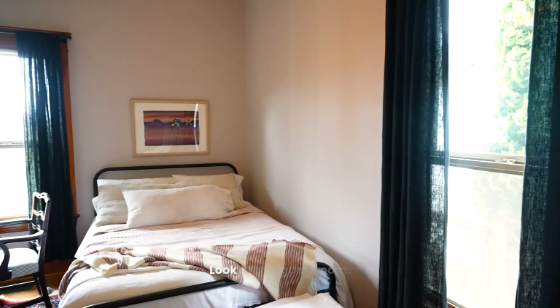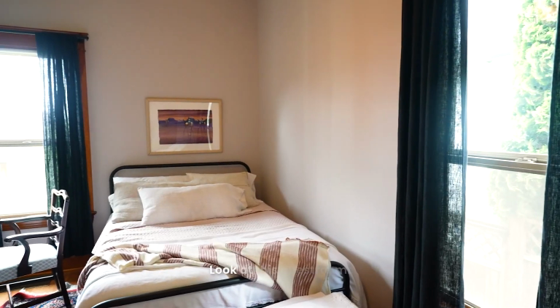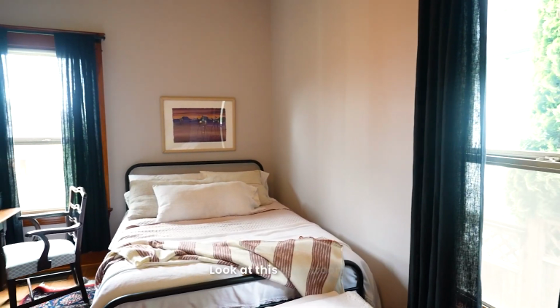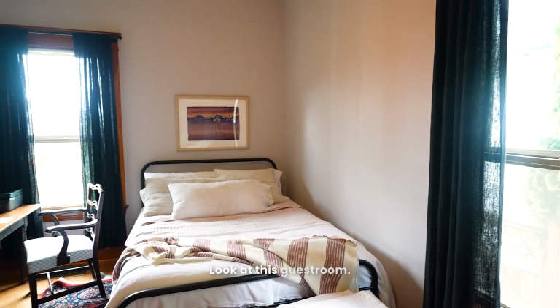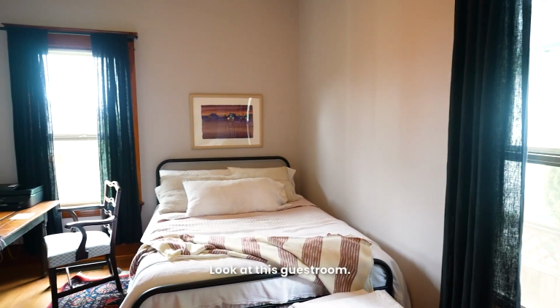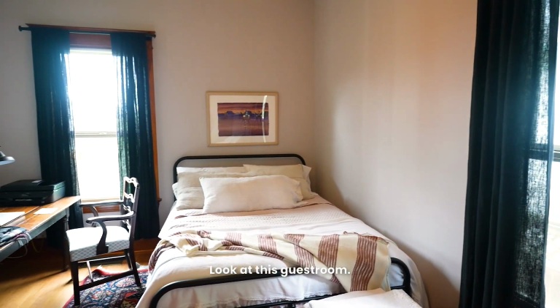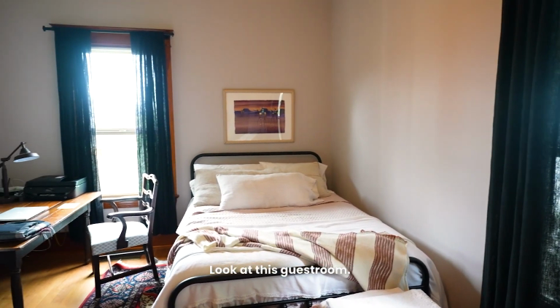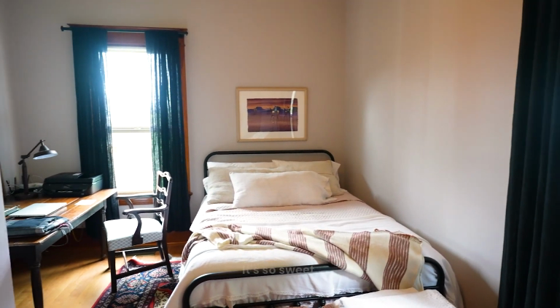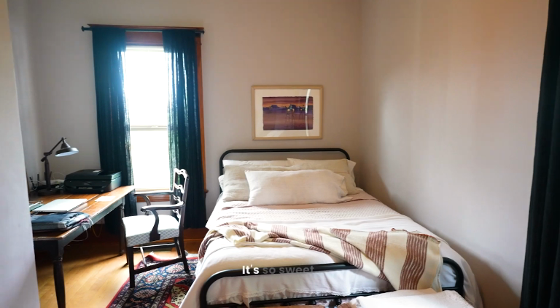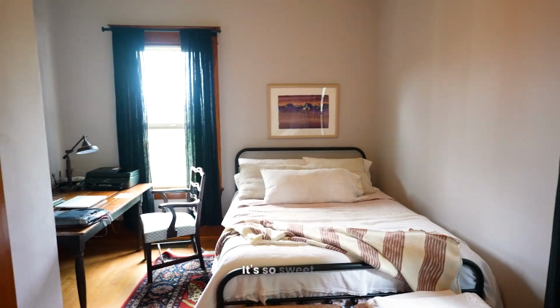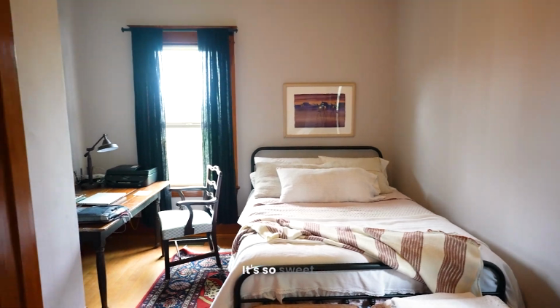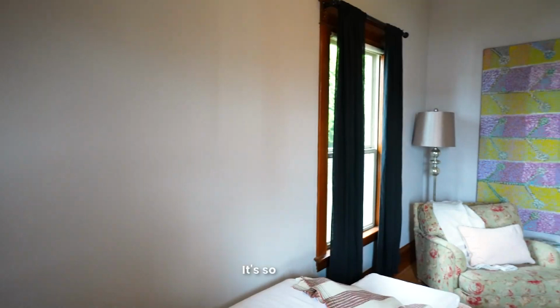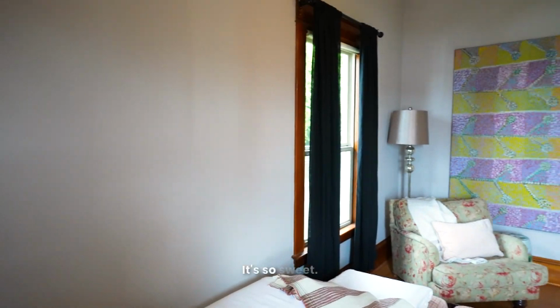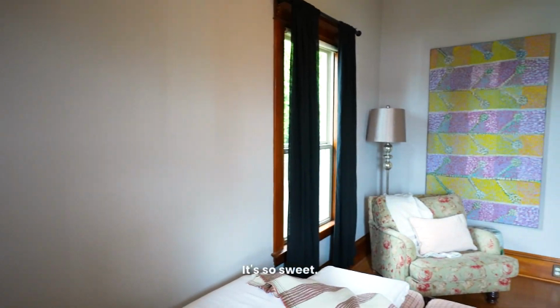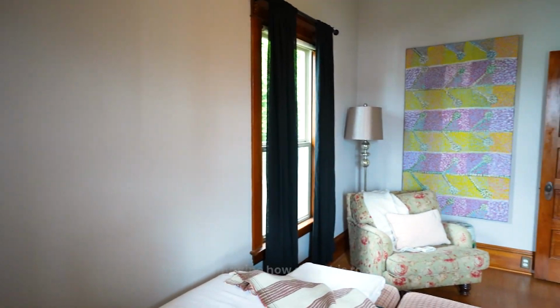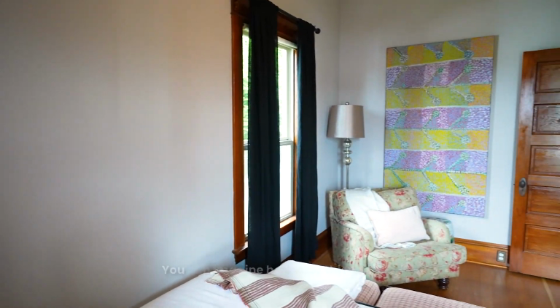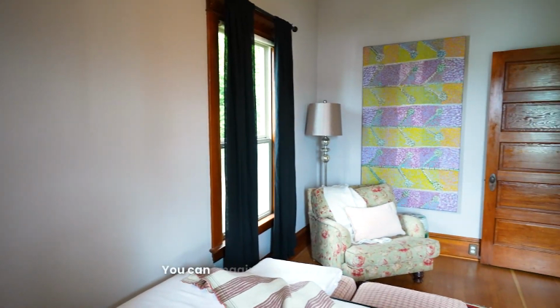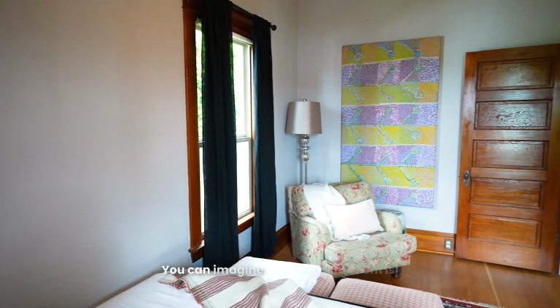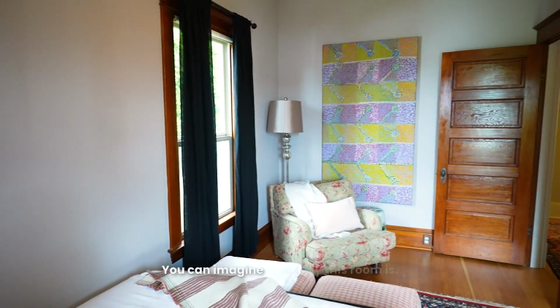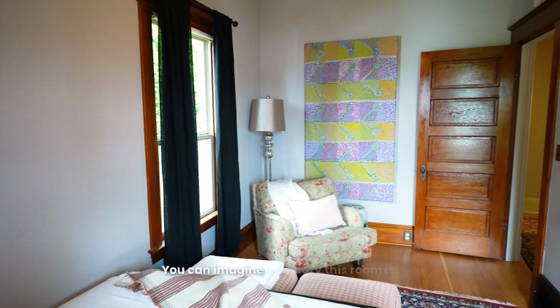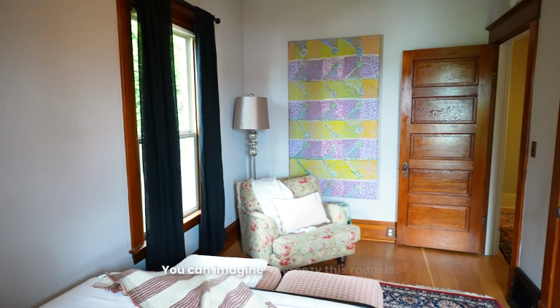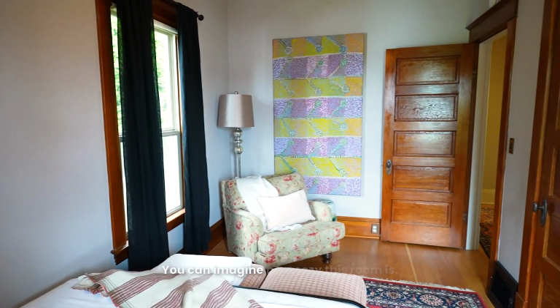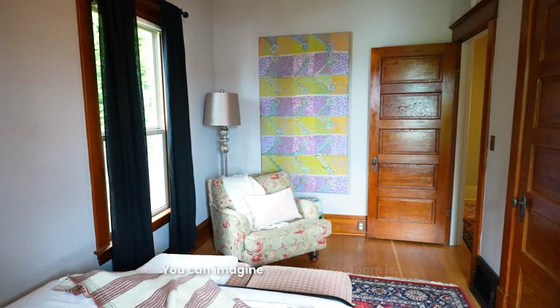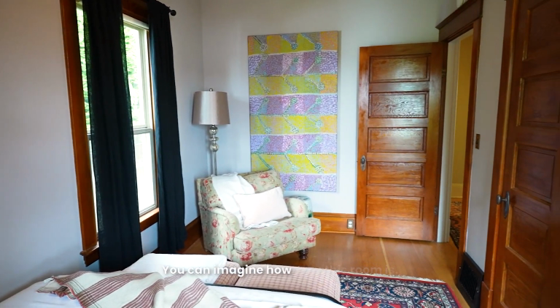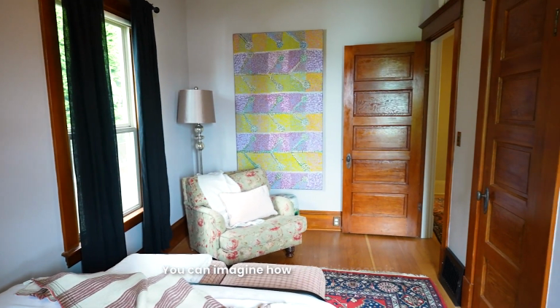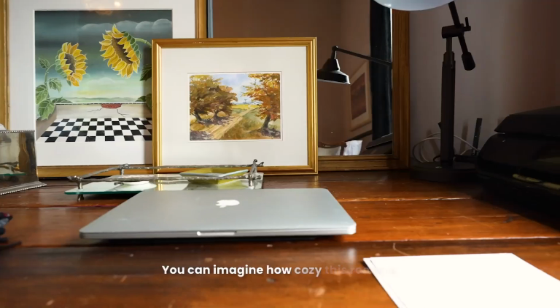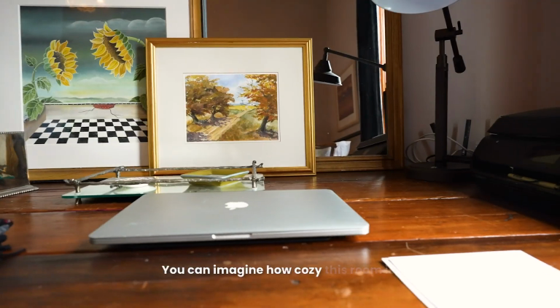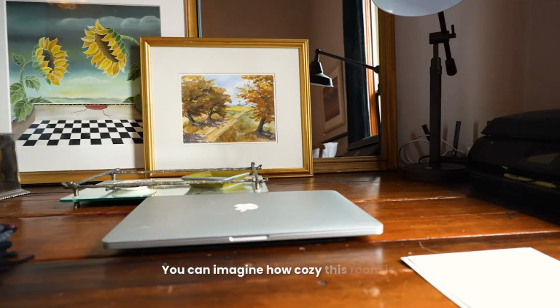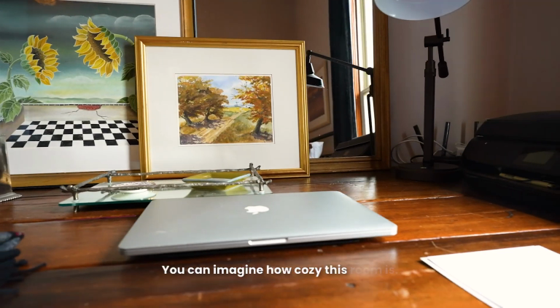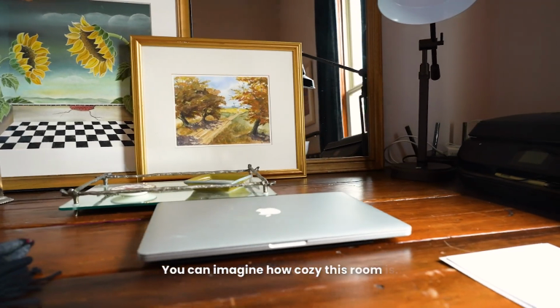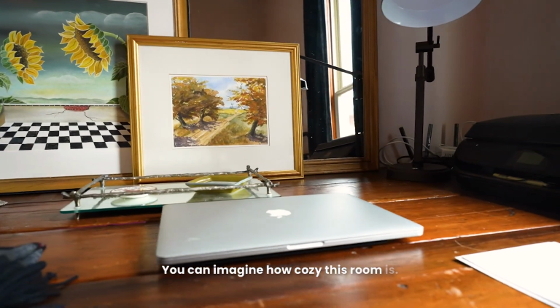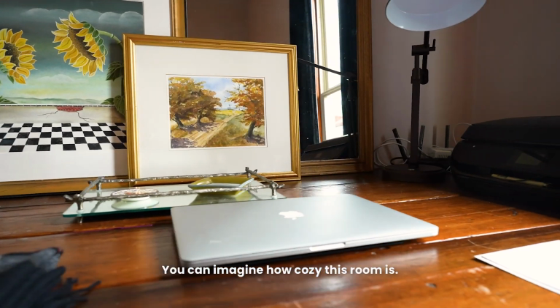Look at this guest room. It's so sweet. You can imagine how cozy this room is.